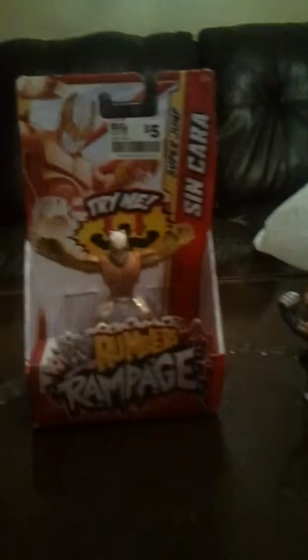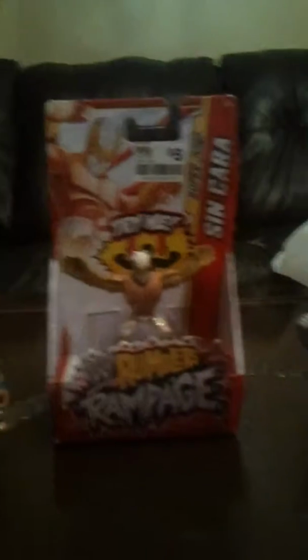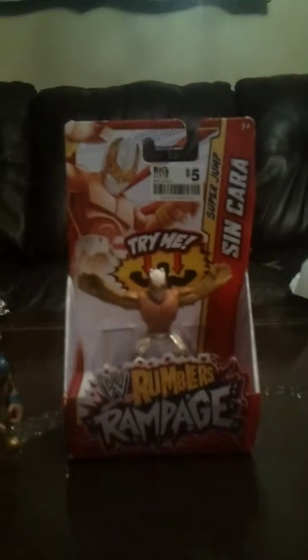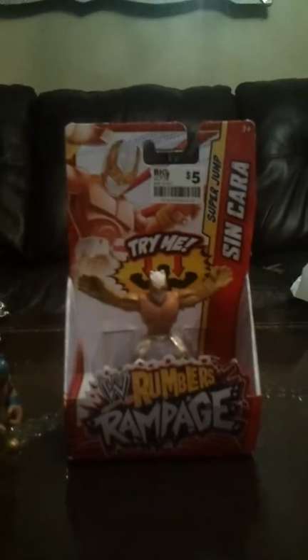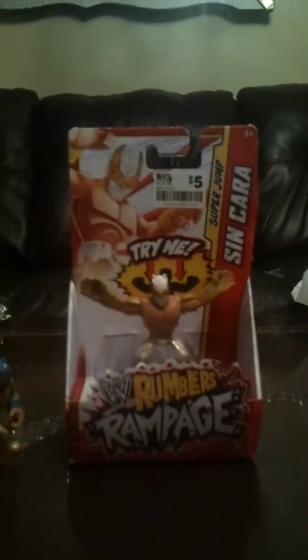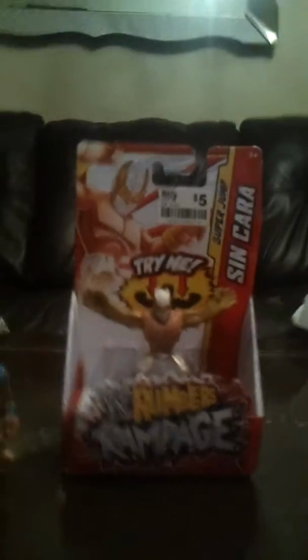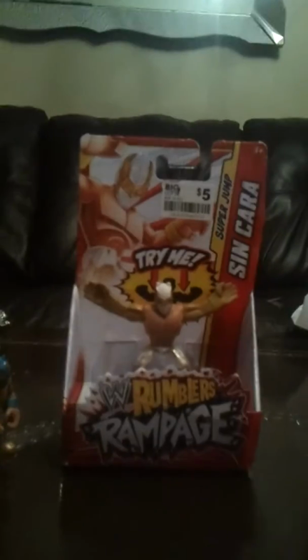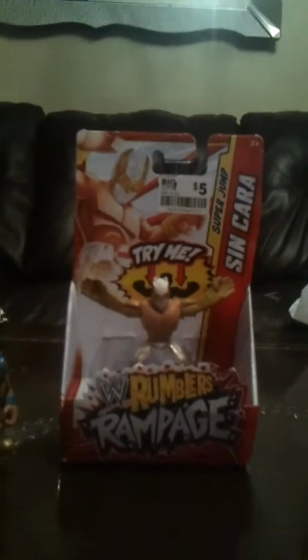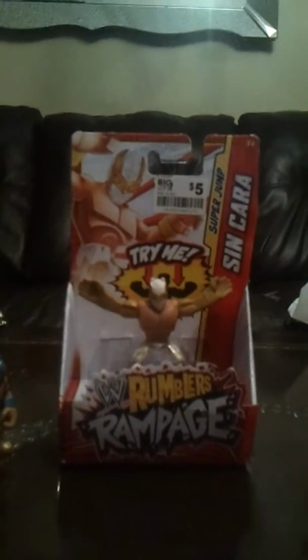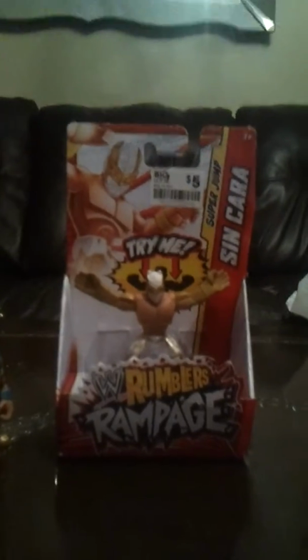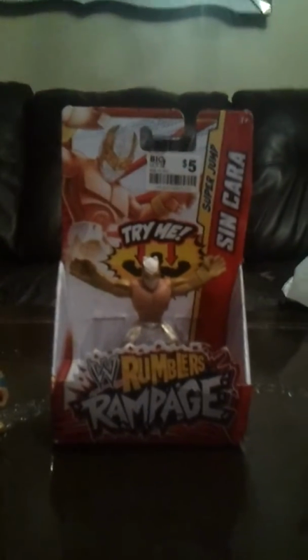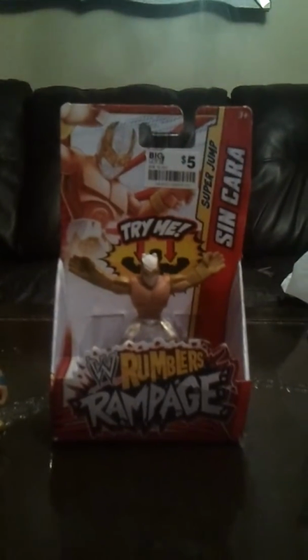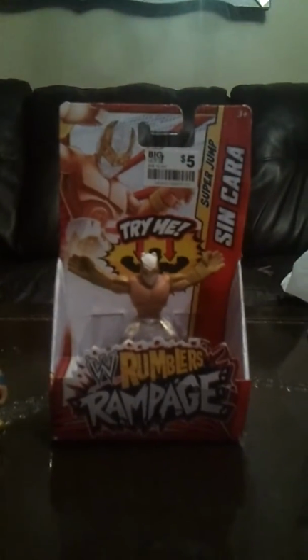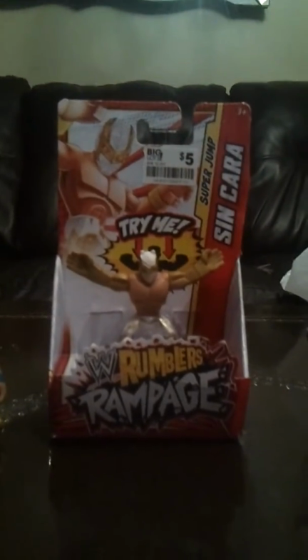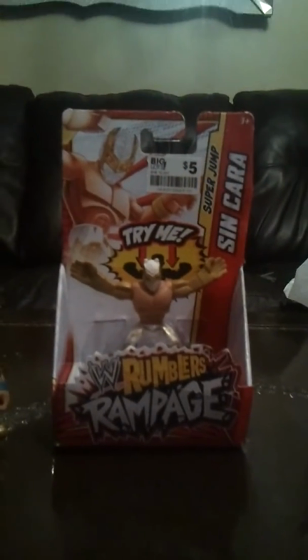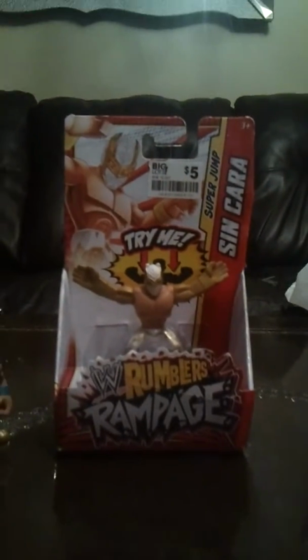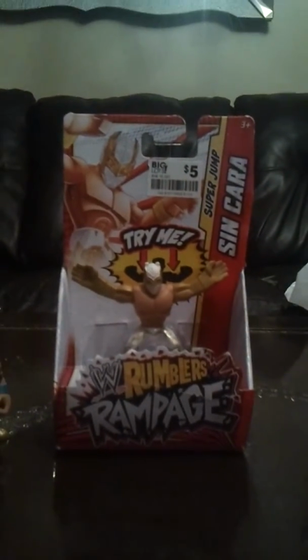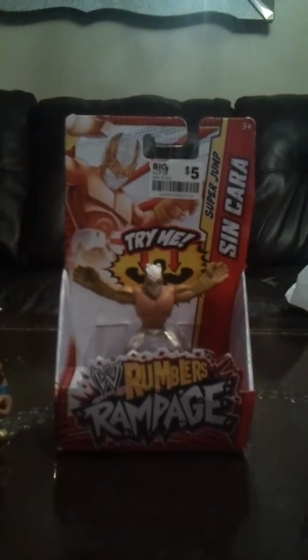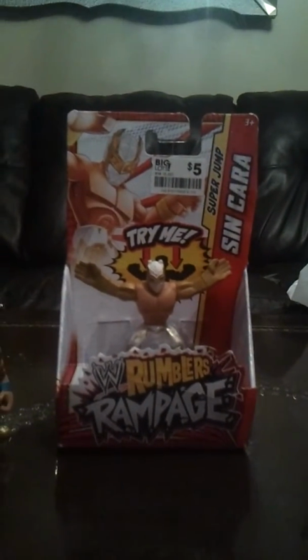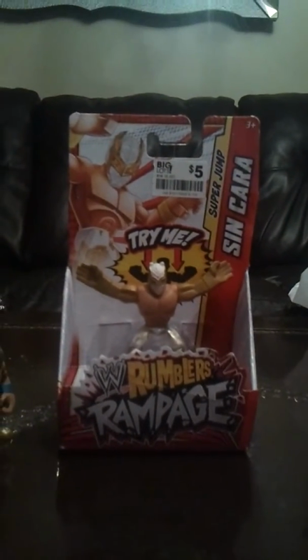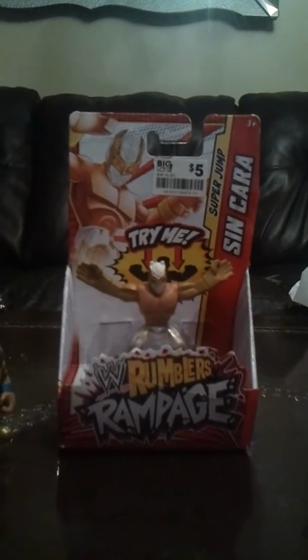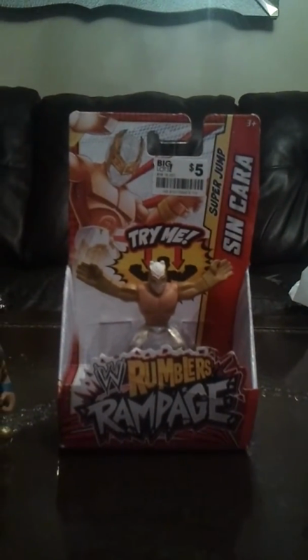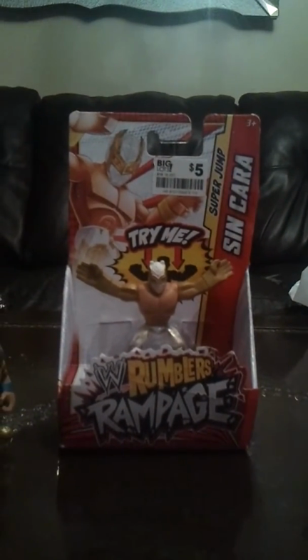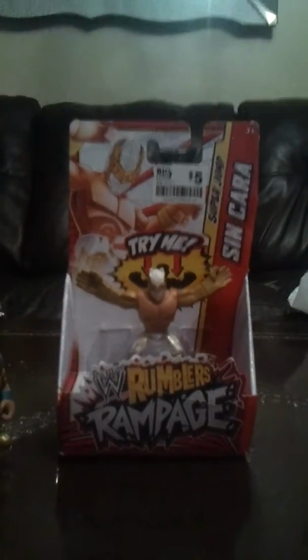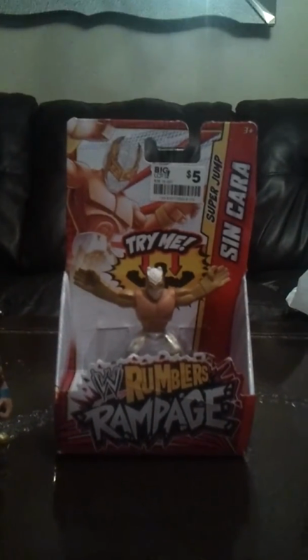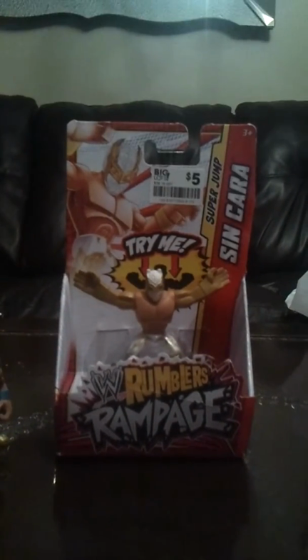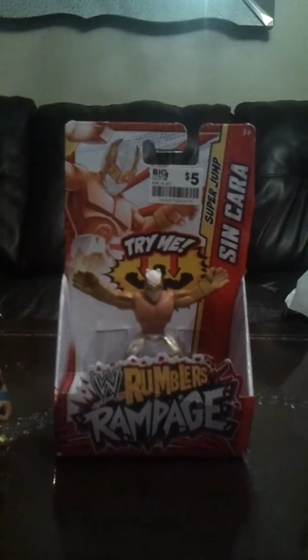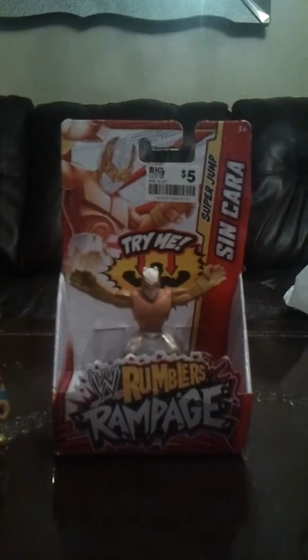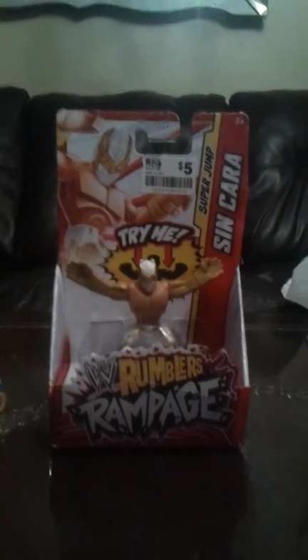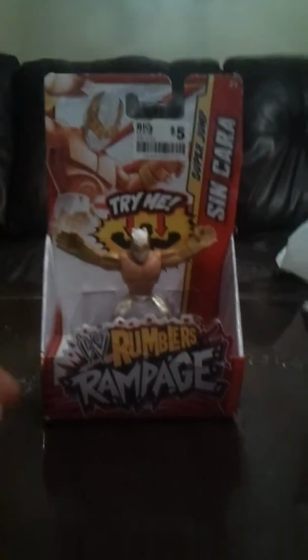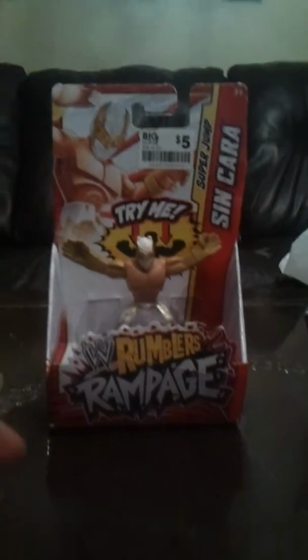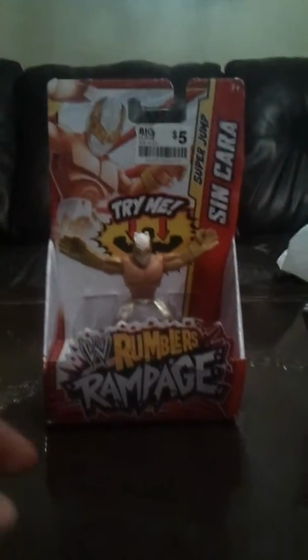Hey guys, I'm doing my sincara jumping one.